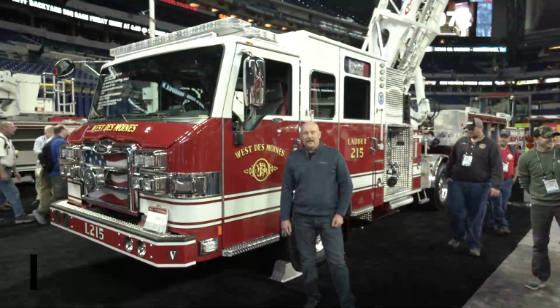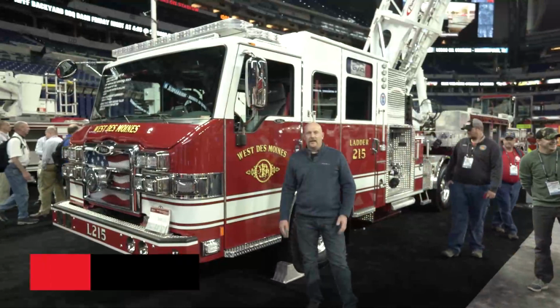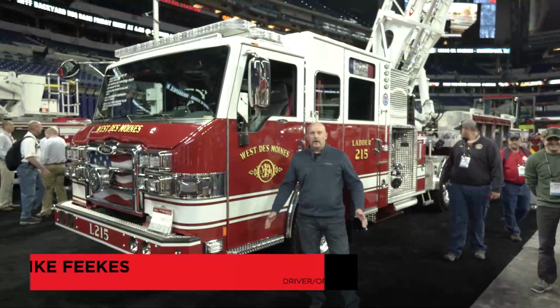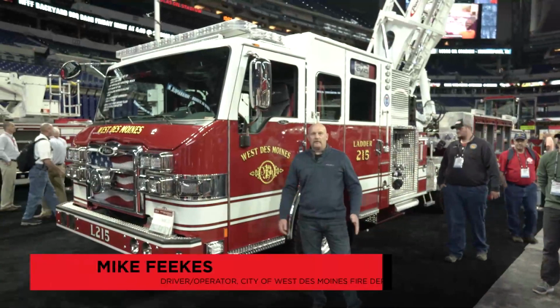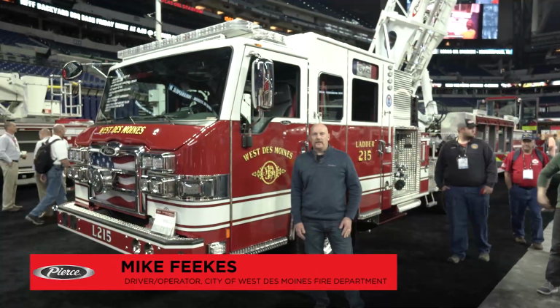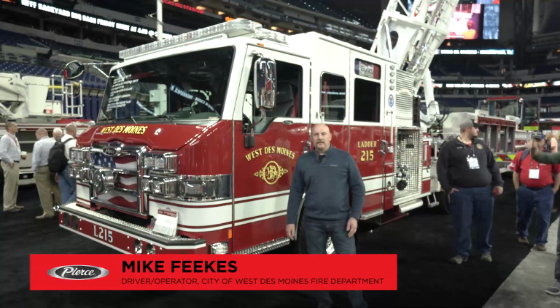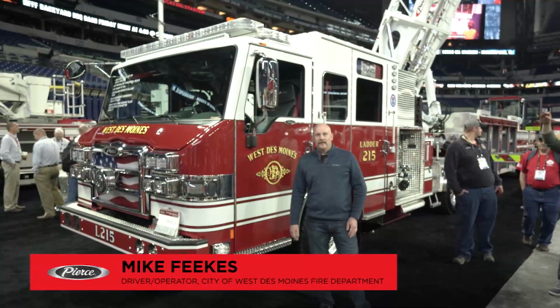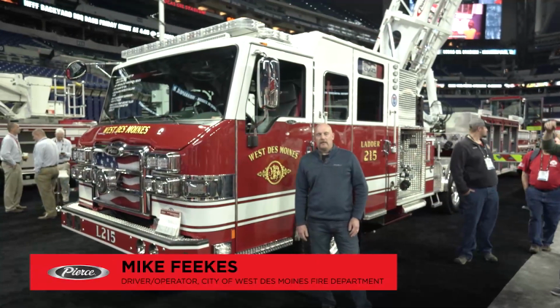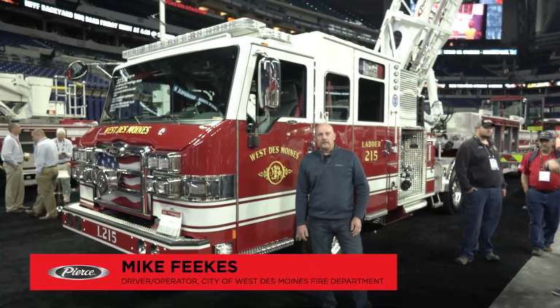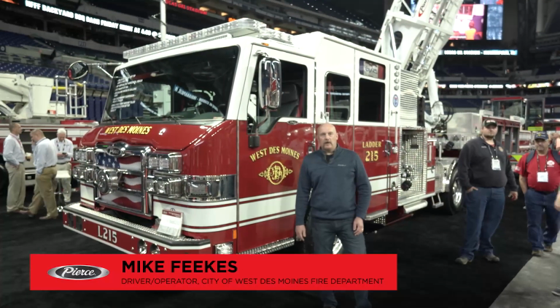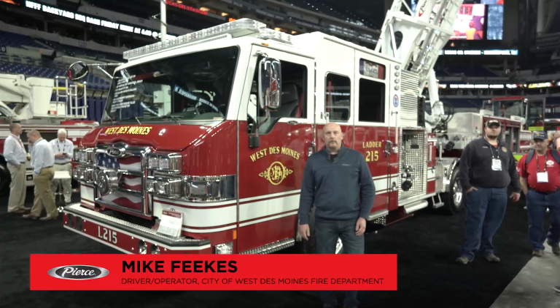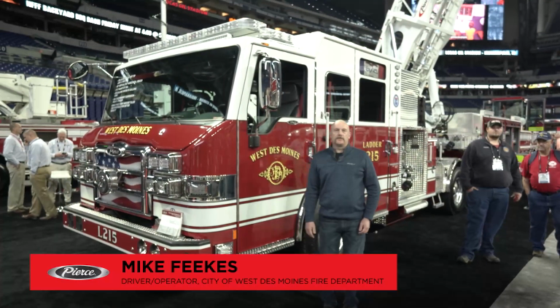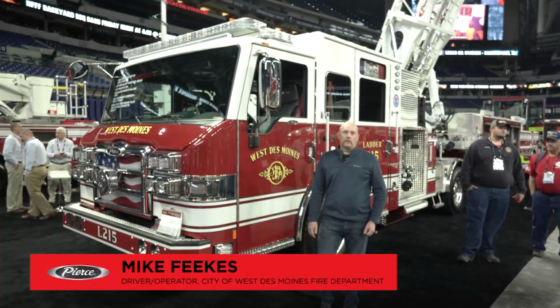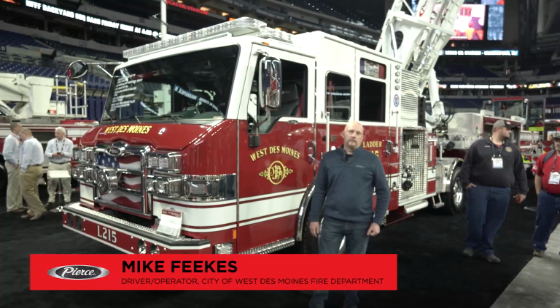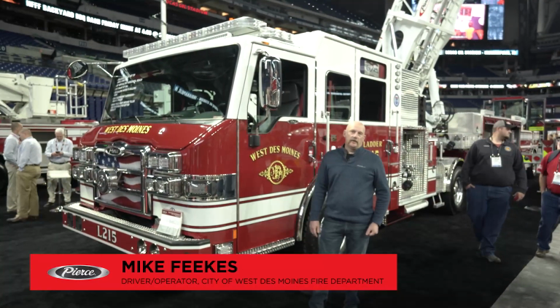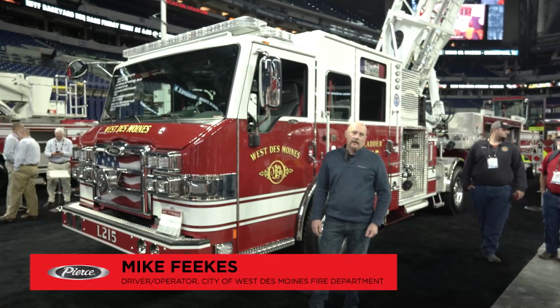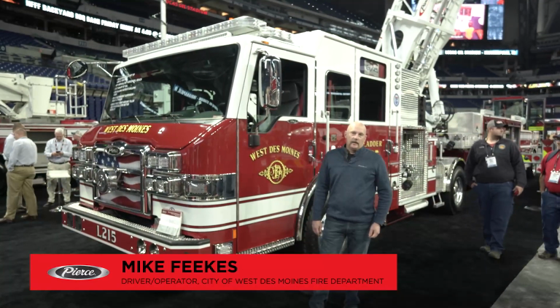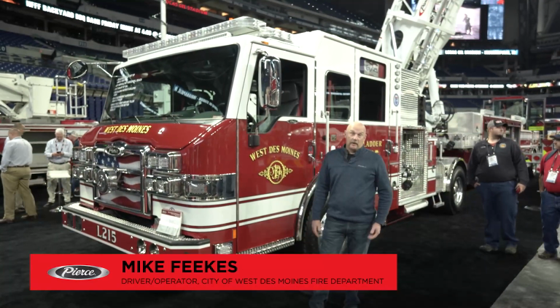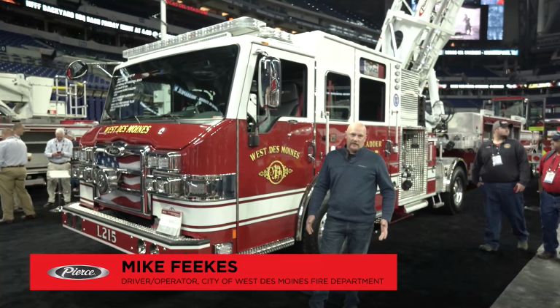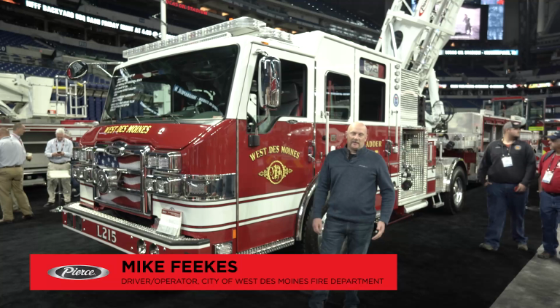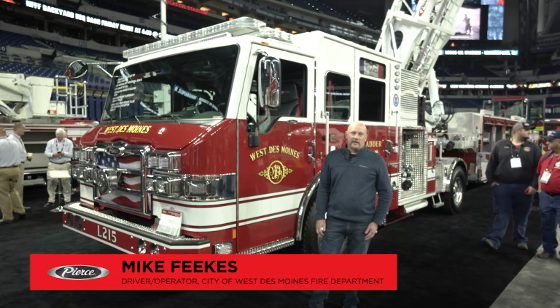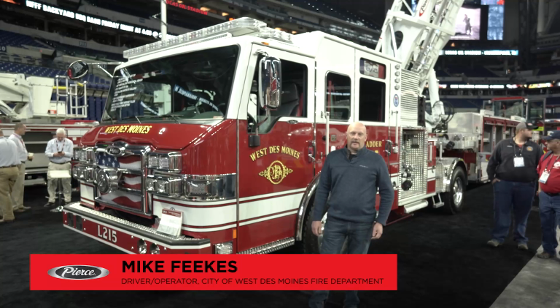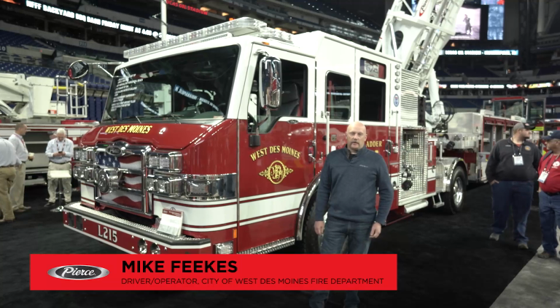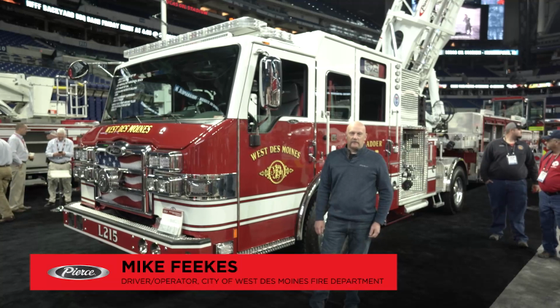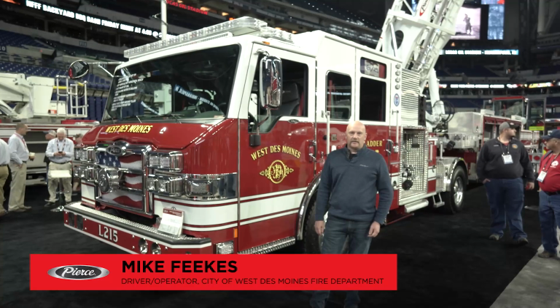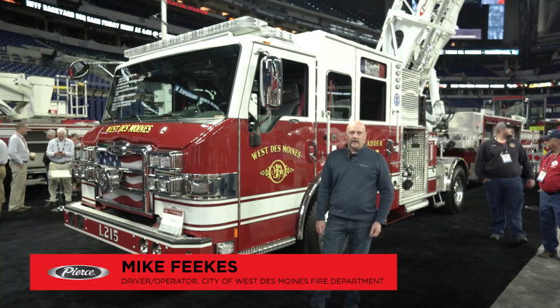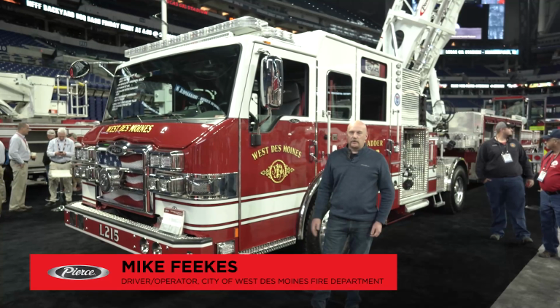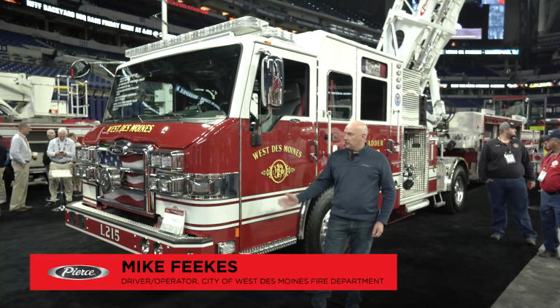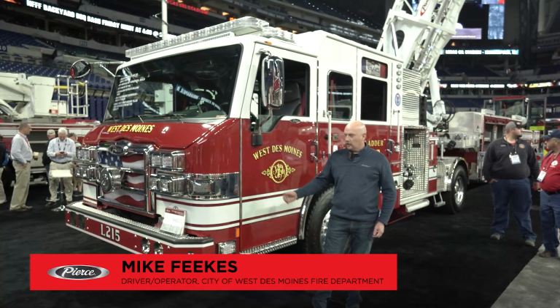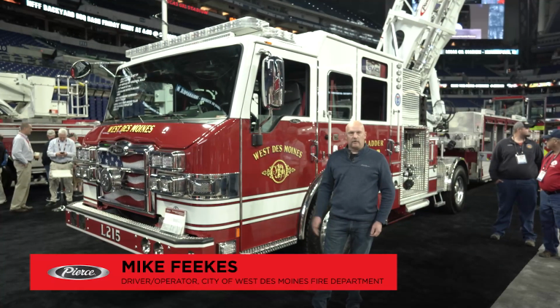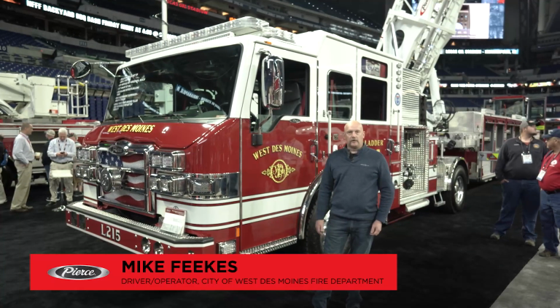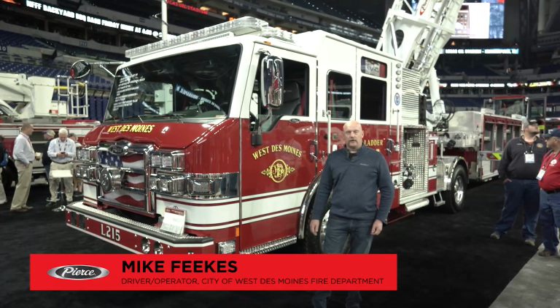Hi, I'm Mike Fakes. I'm a driver operator with the city of West Des Moines, Iowa, and we're here at FDIC today and we just want to show you a little bit about our truck.